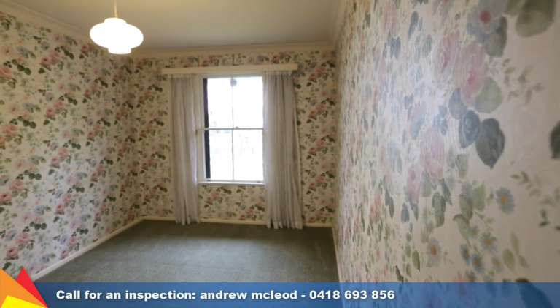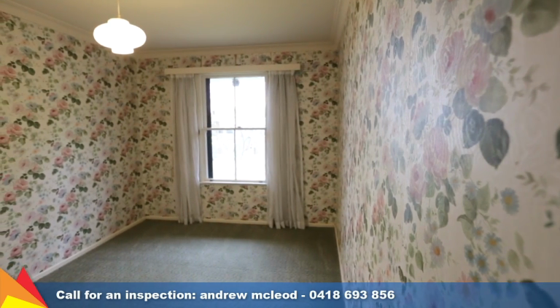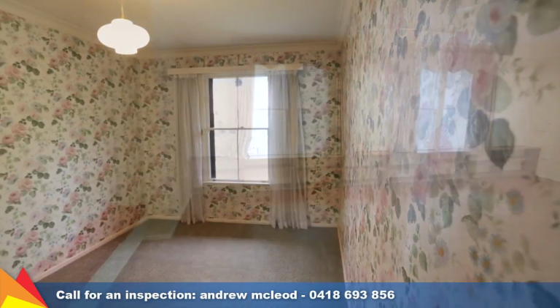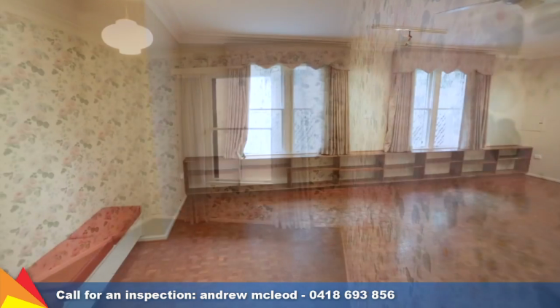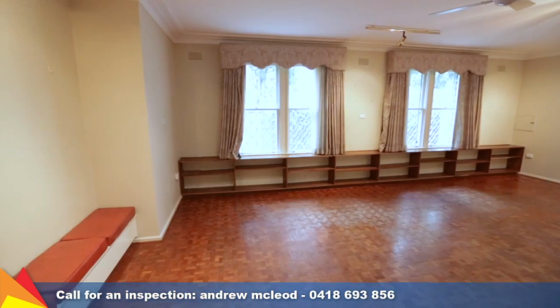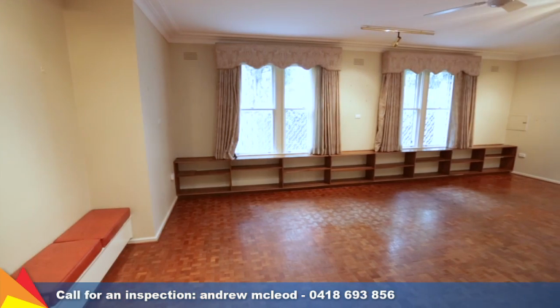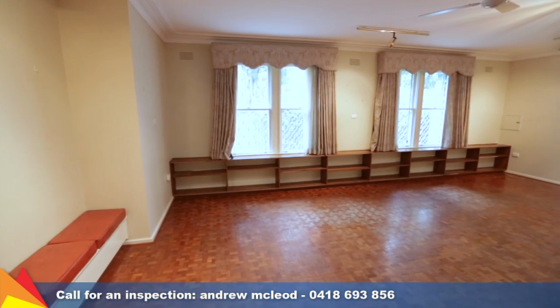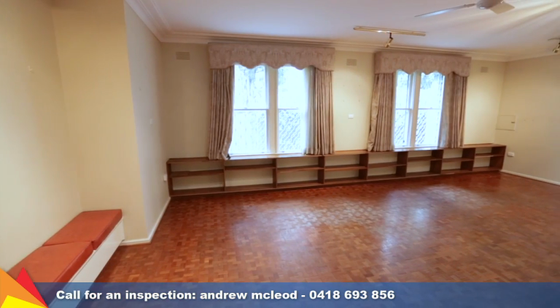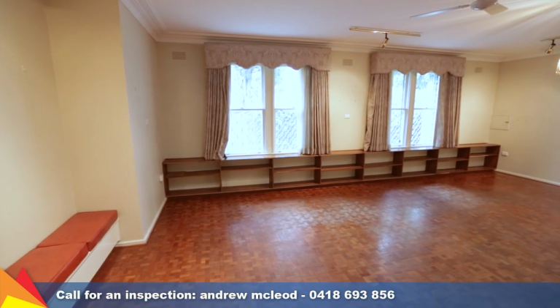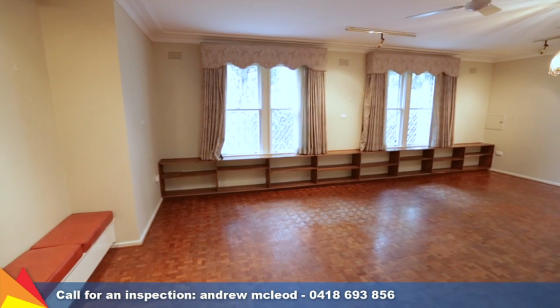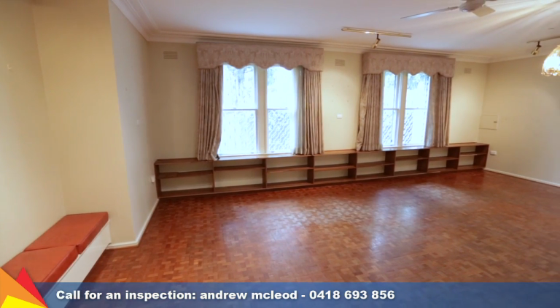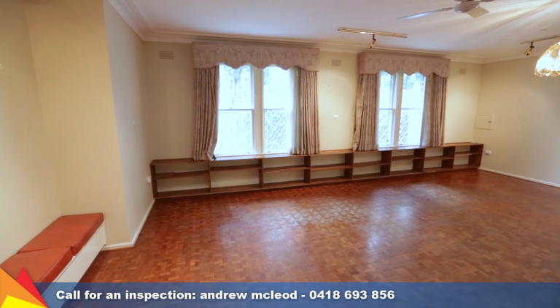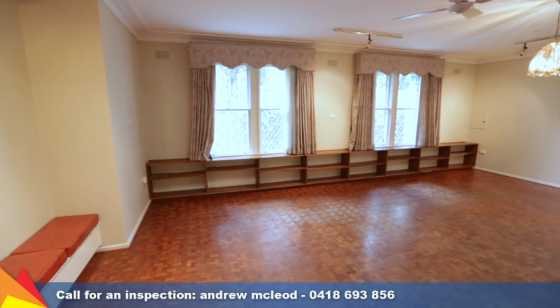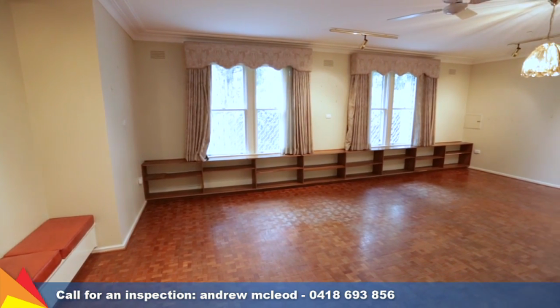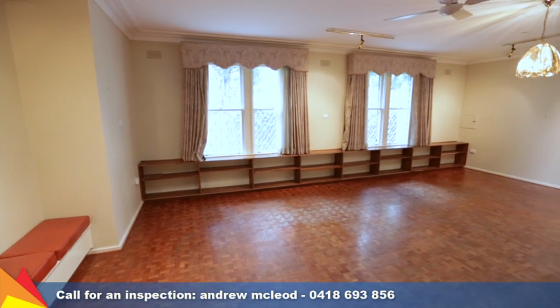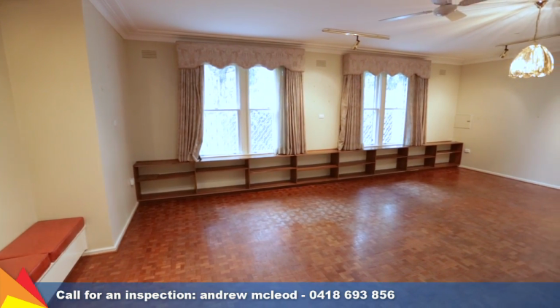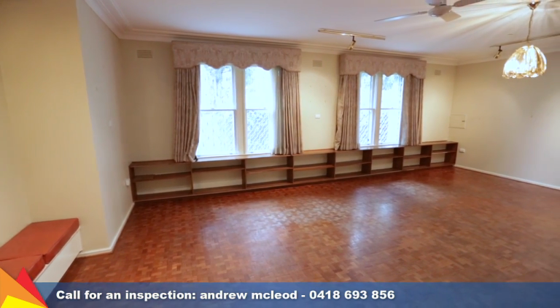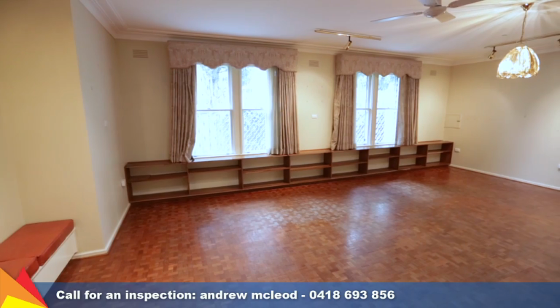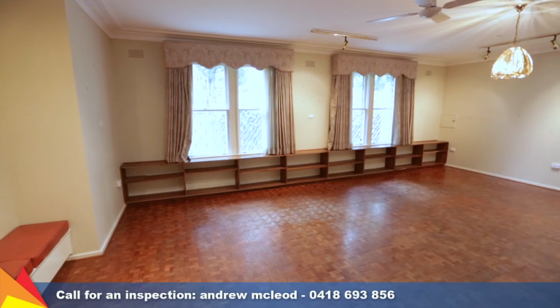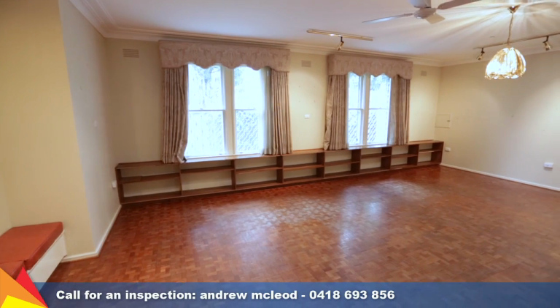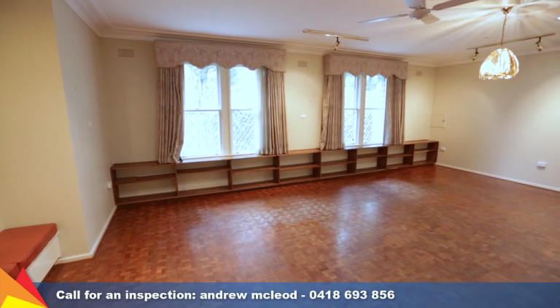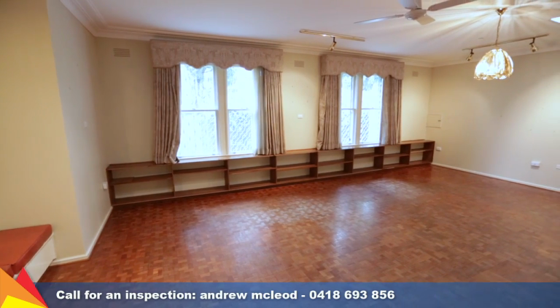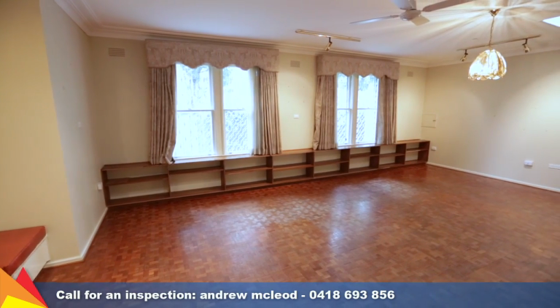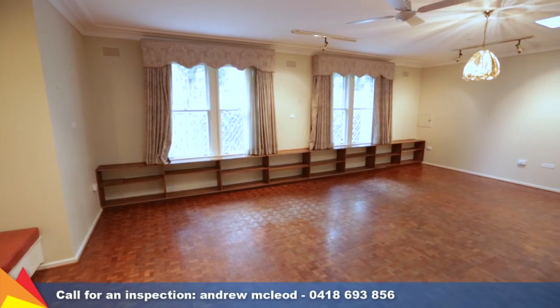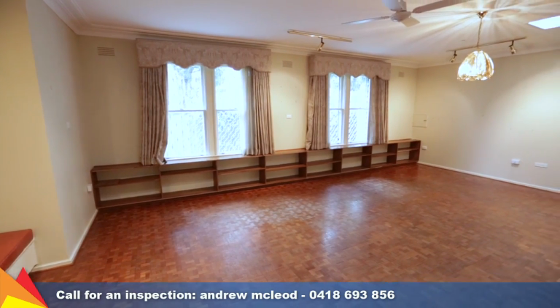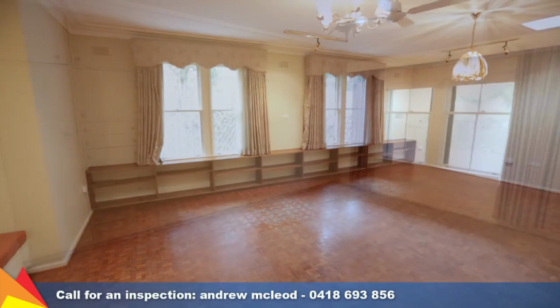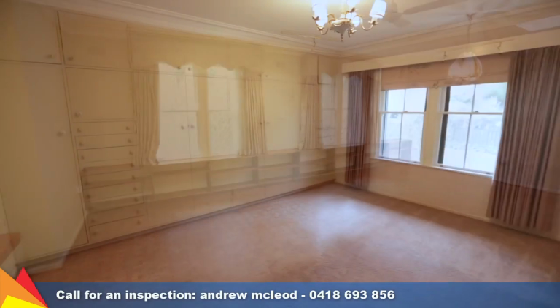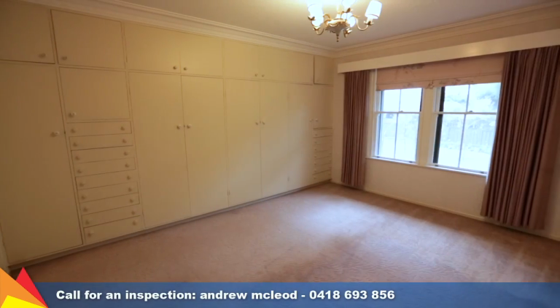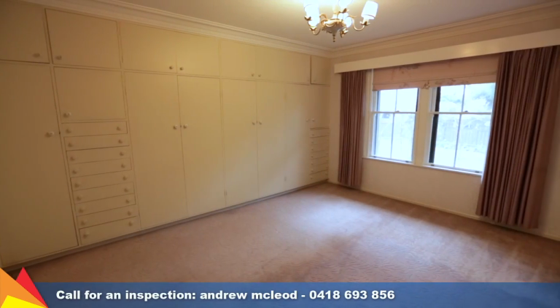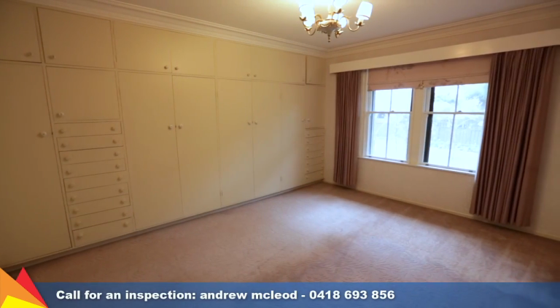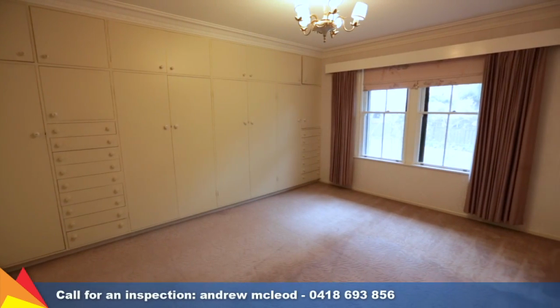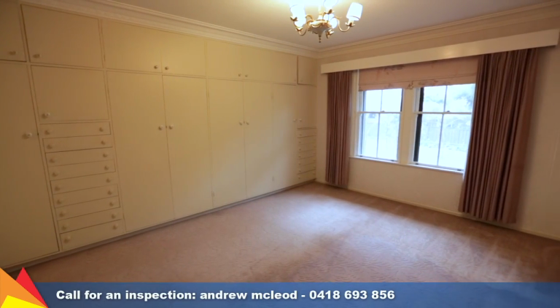This quality built solid brick home has plenty of thoughtful extras including ducted reverse cycle air conditioning throughout, alarm system, and double garage with internal access.